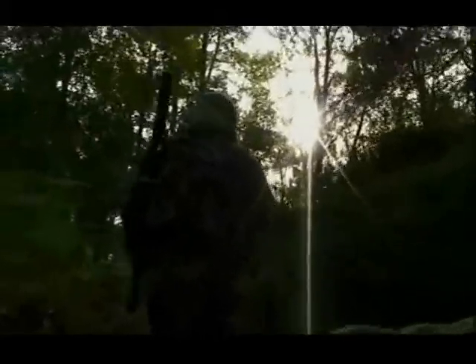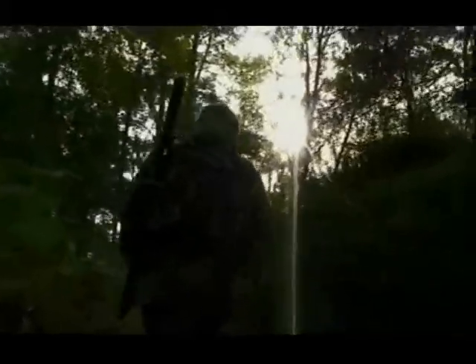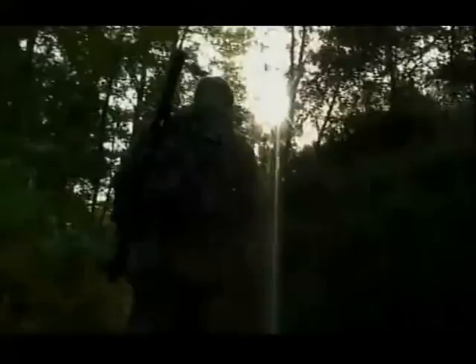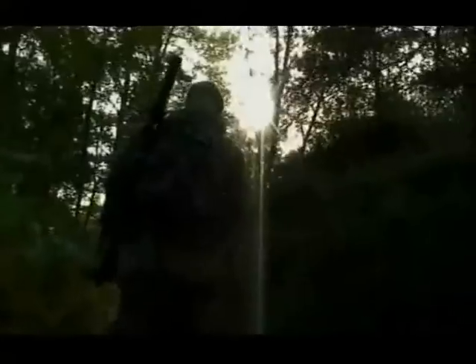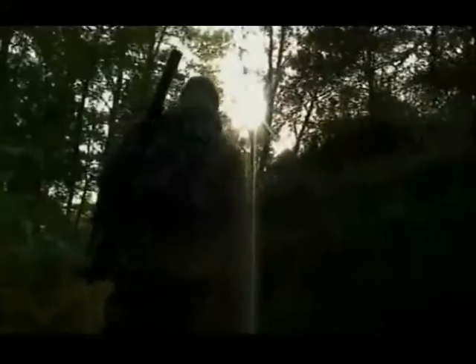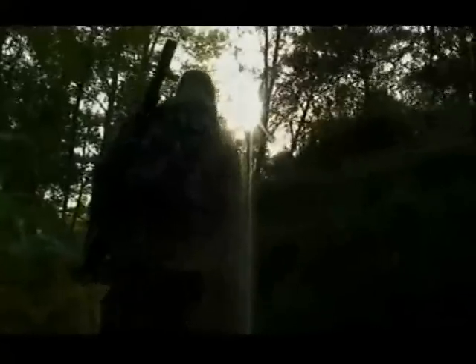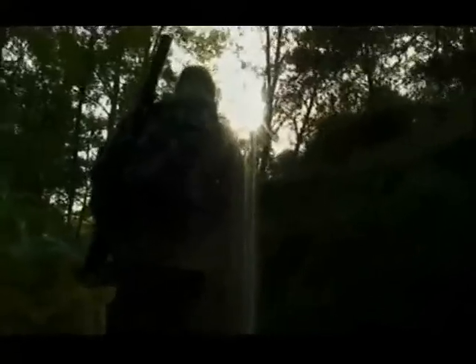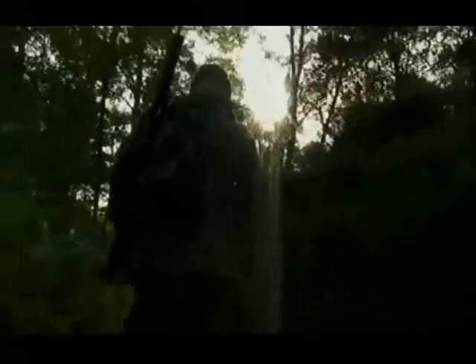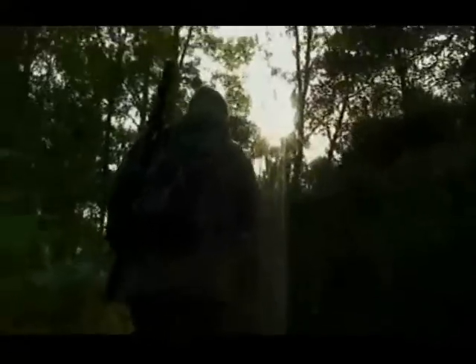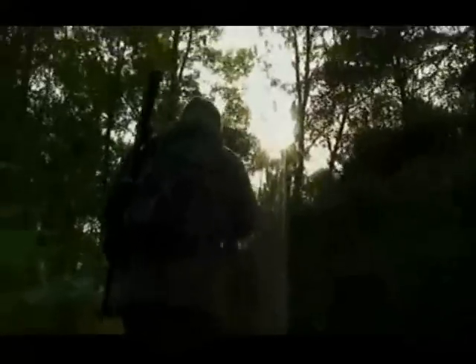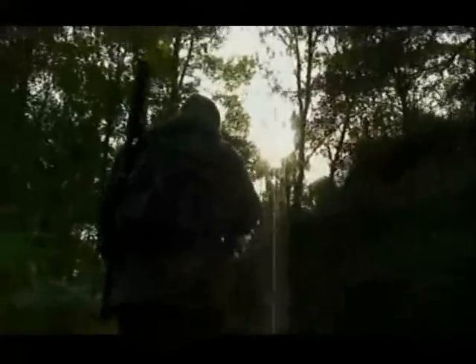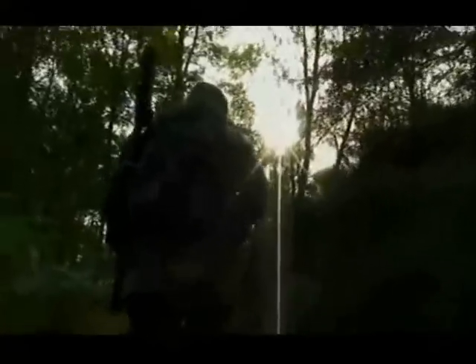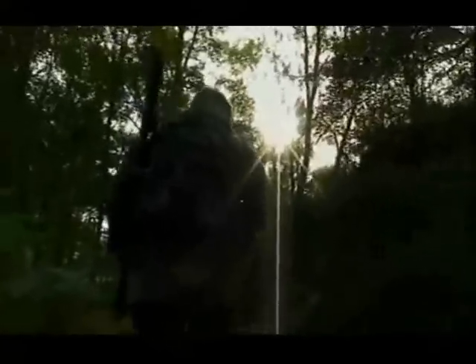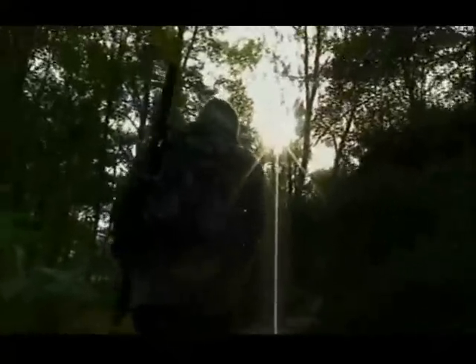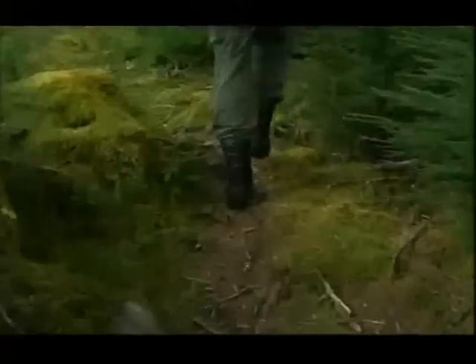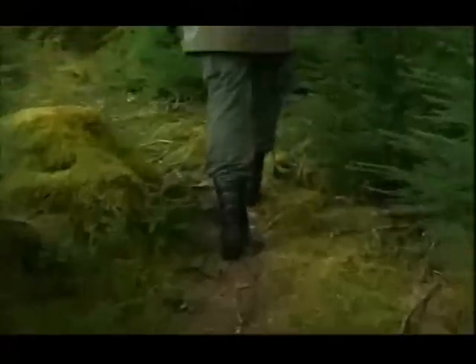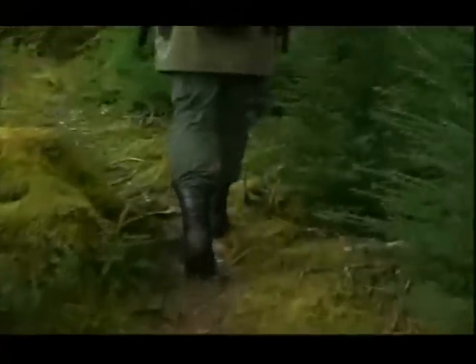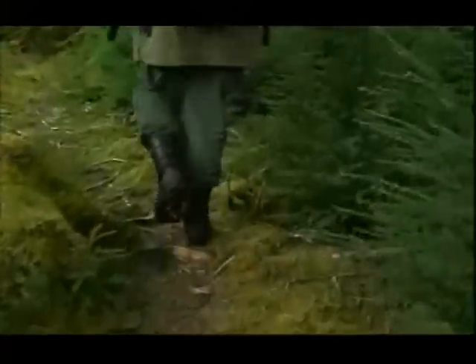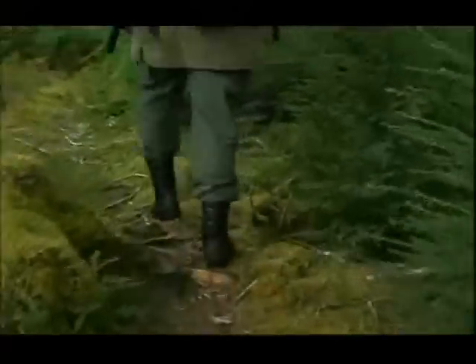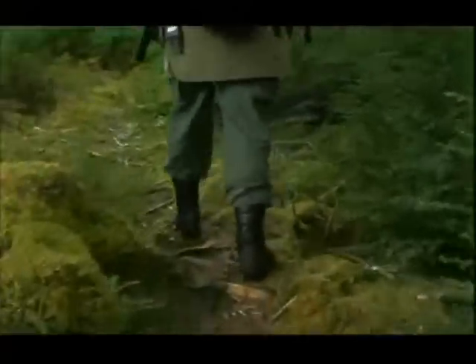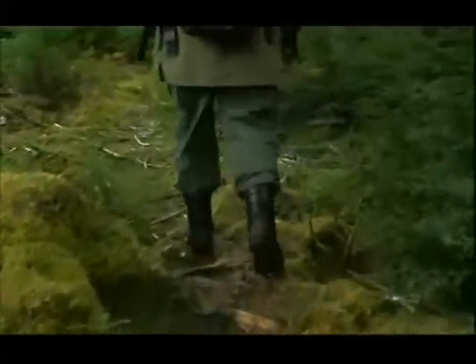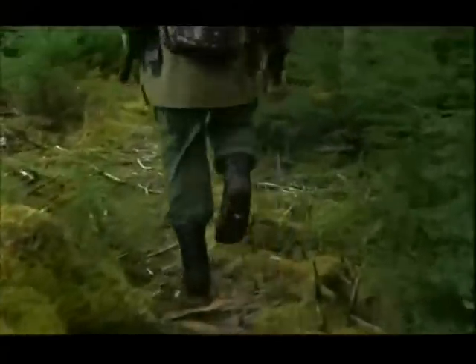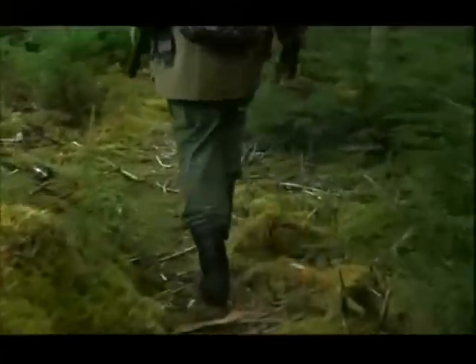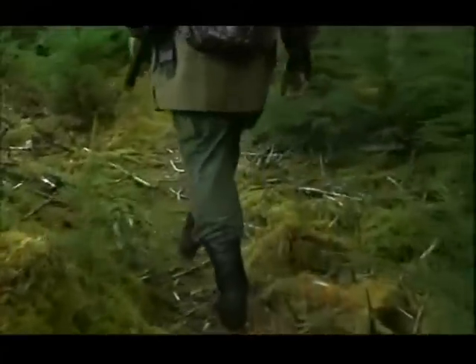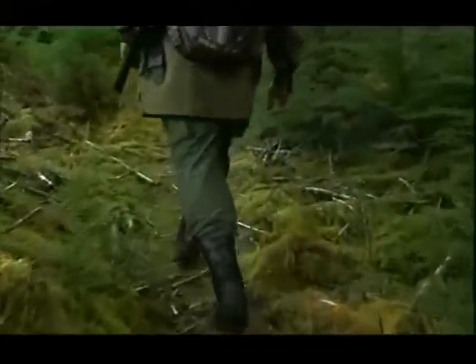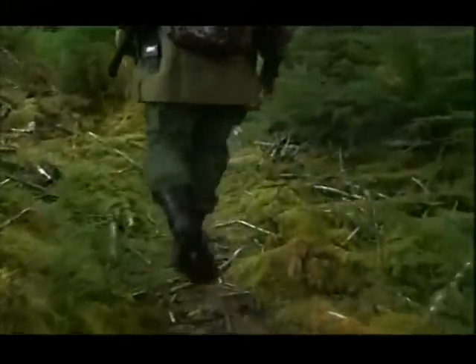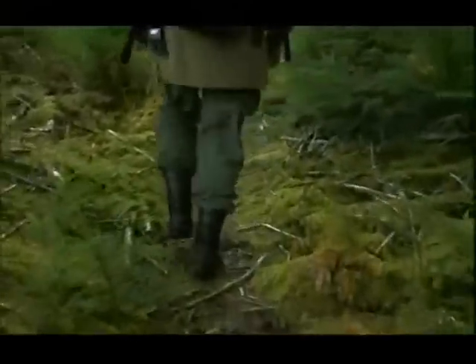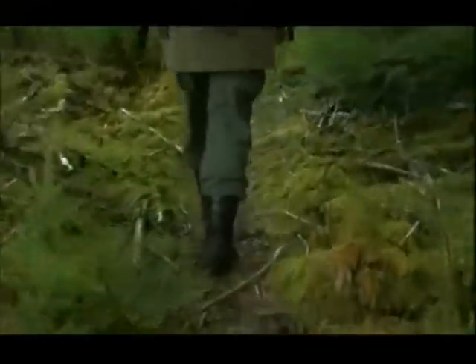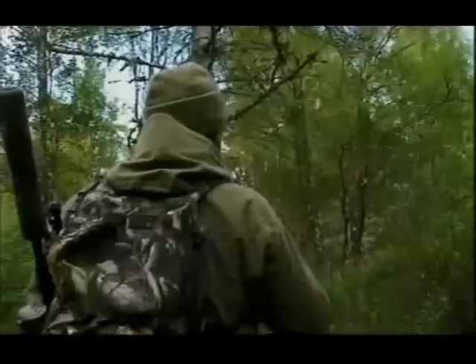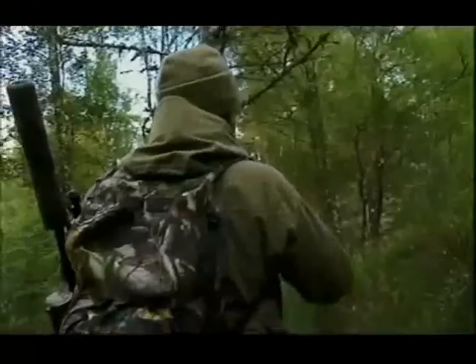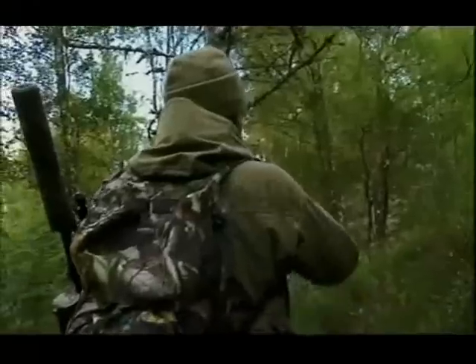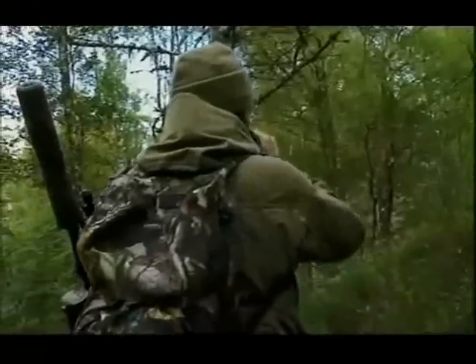Stalking is about becoming at one with the animal you hunt. You can only do this by respecting that creature.